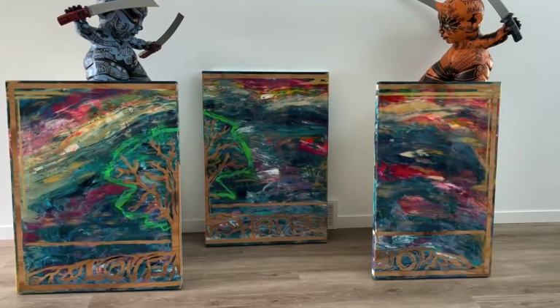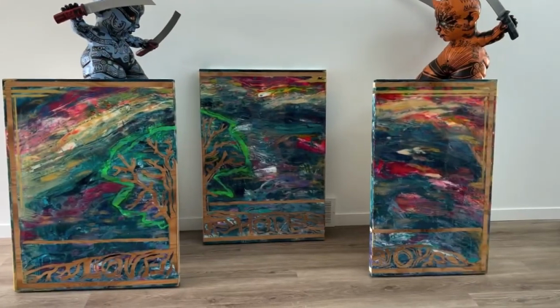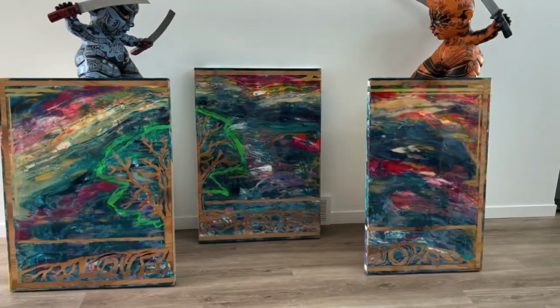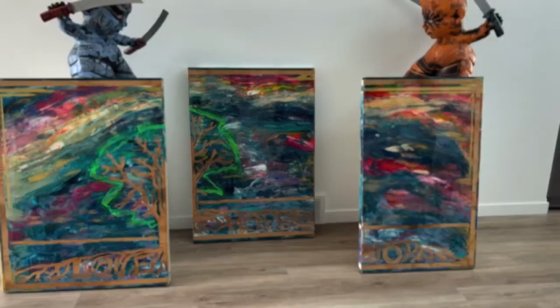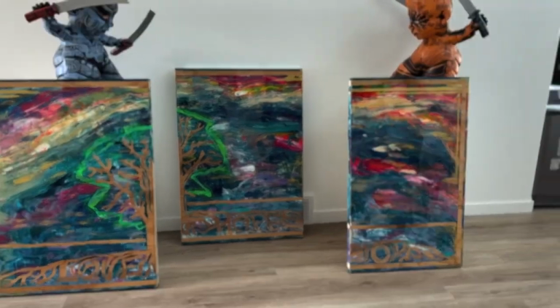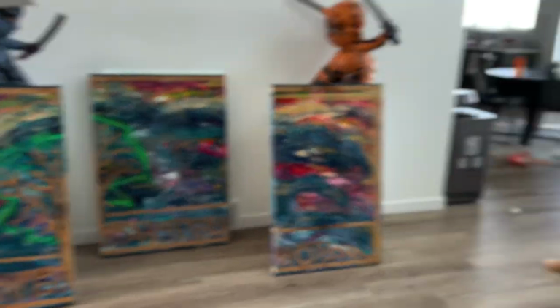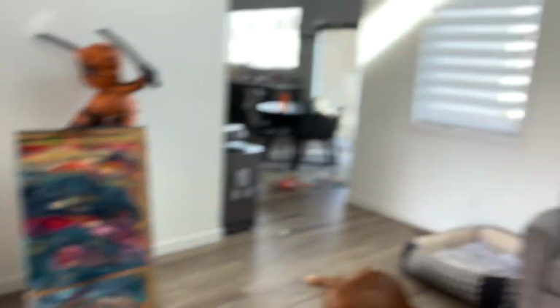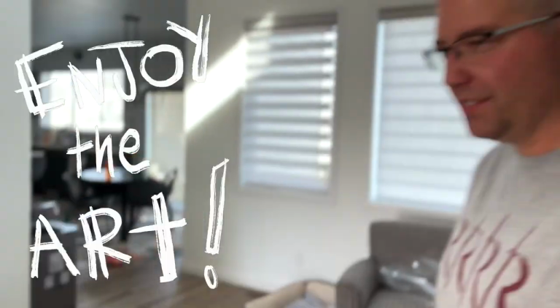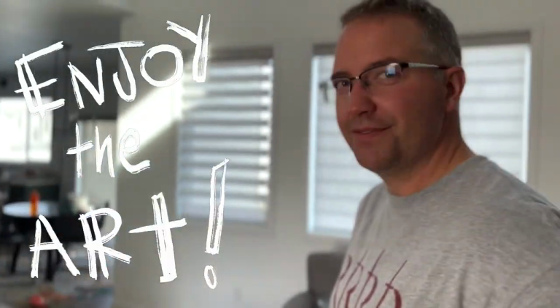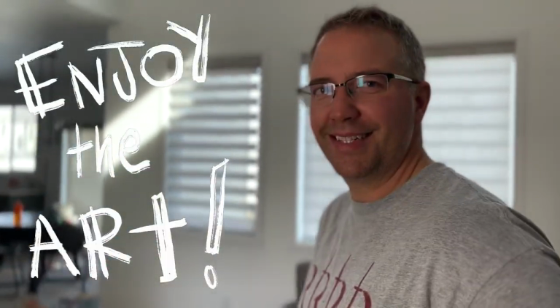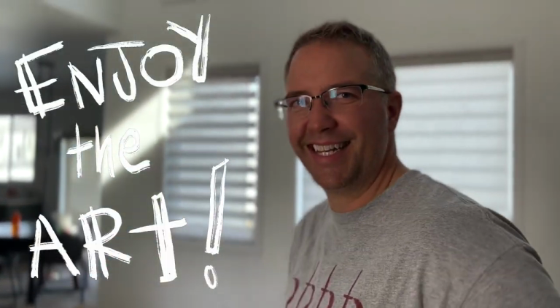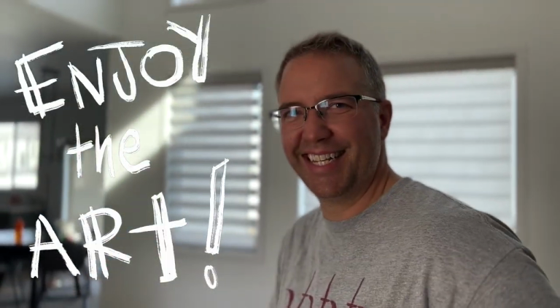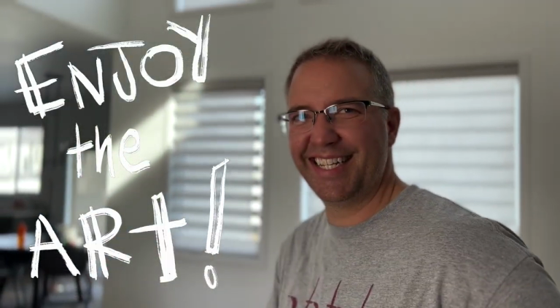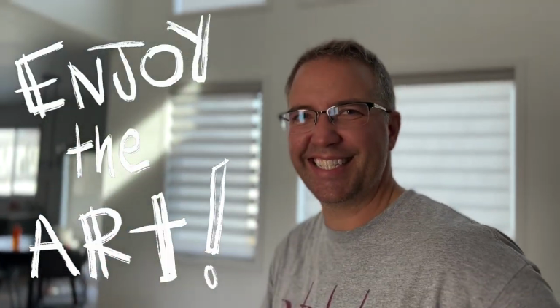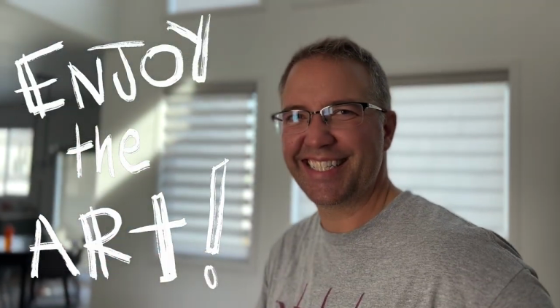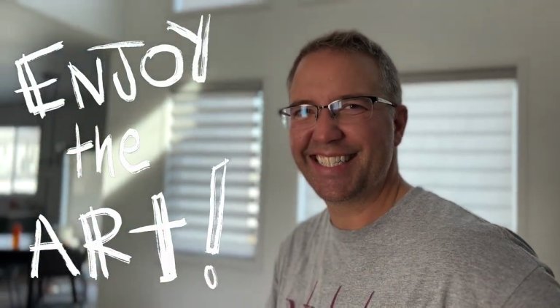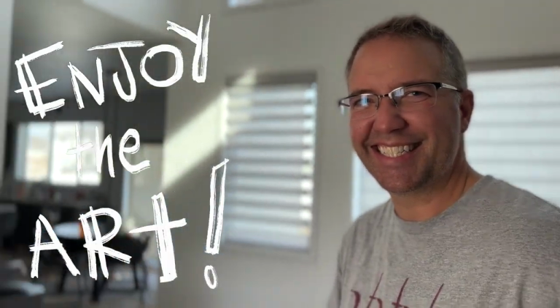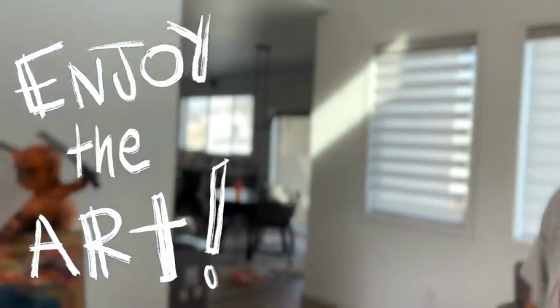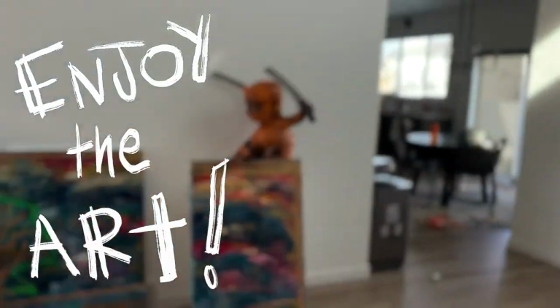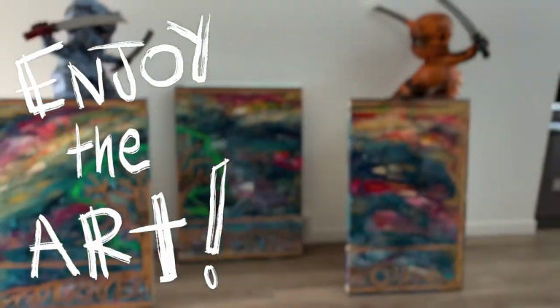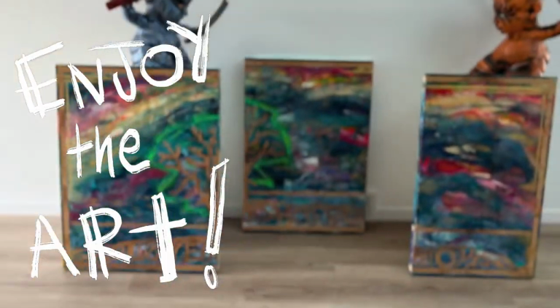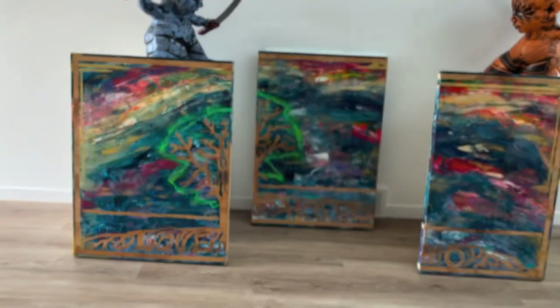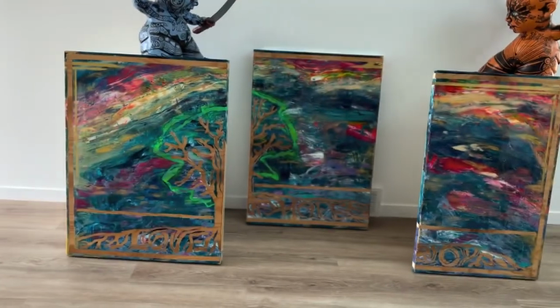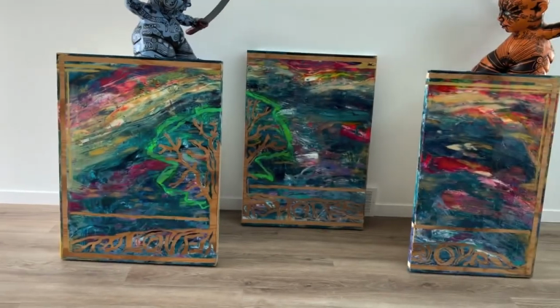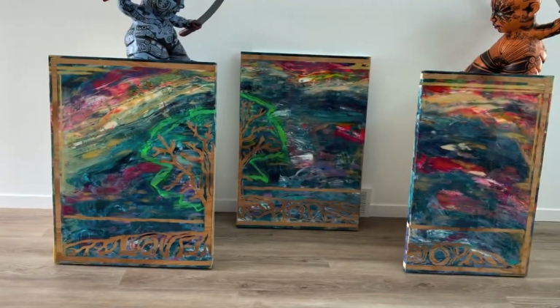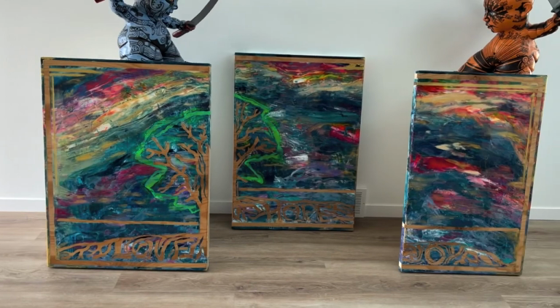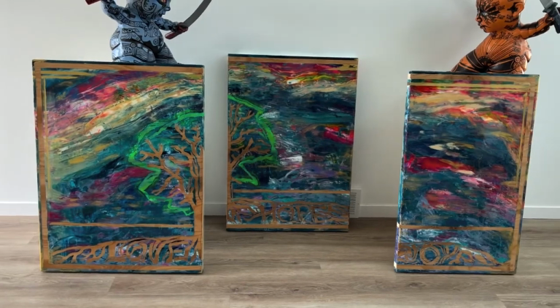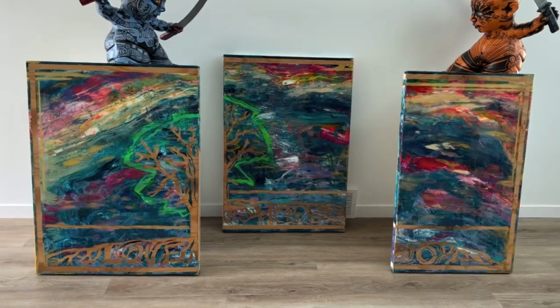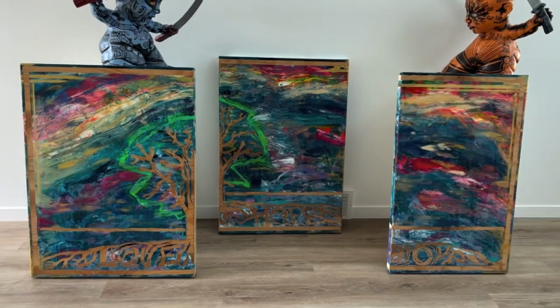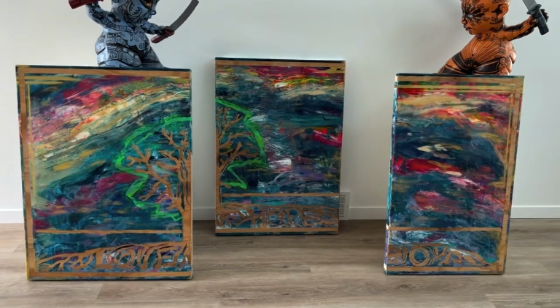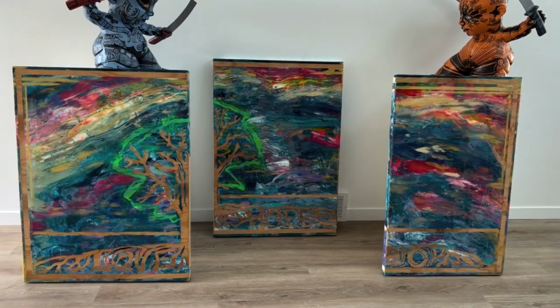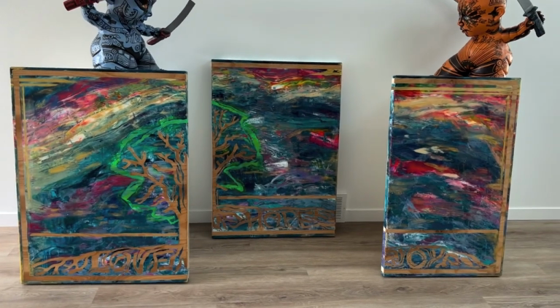Thank you. Enjoy the art. It's going to have a good home. Thank you. That's exciting.